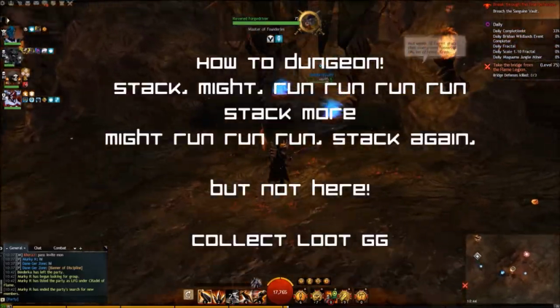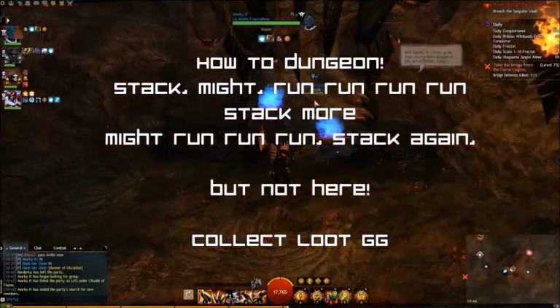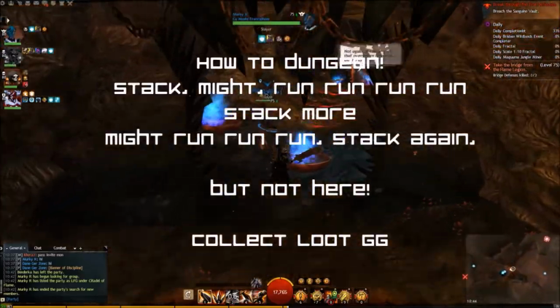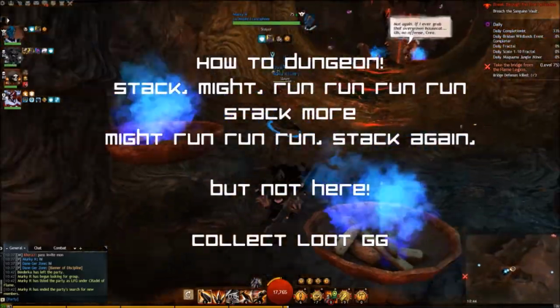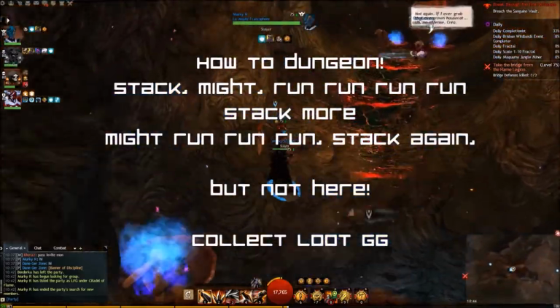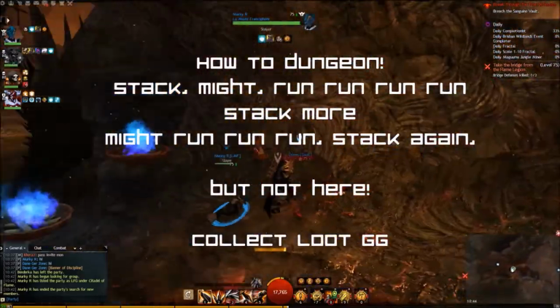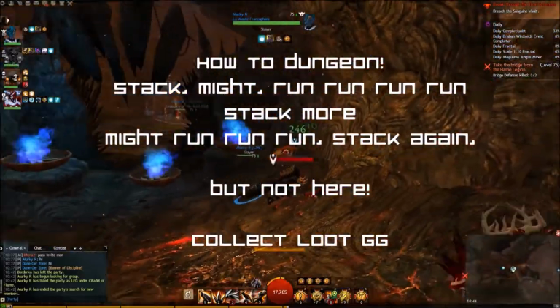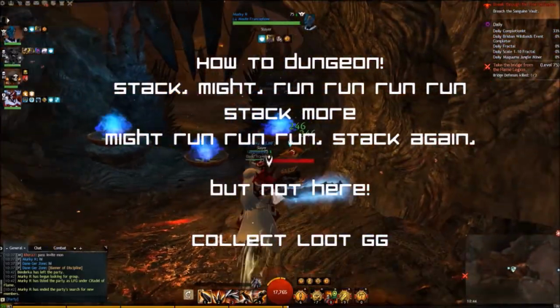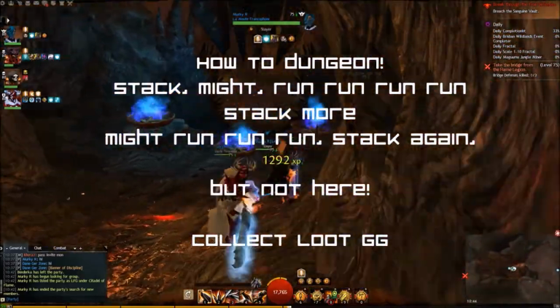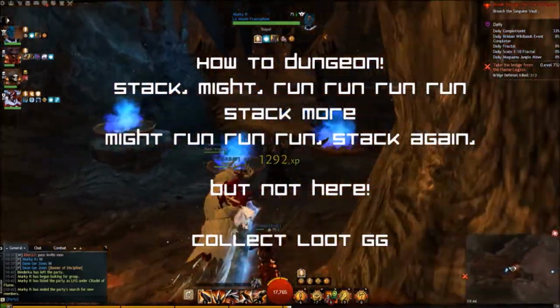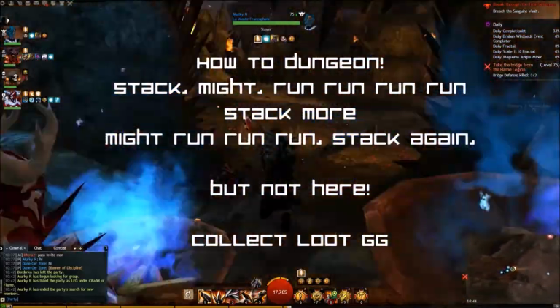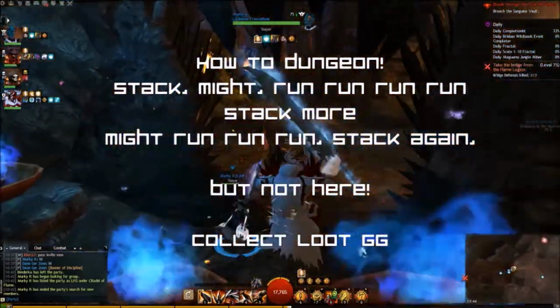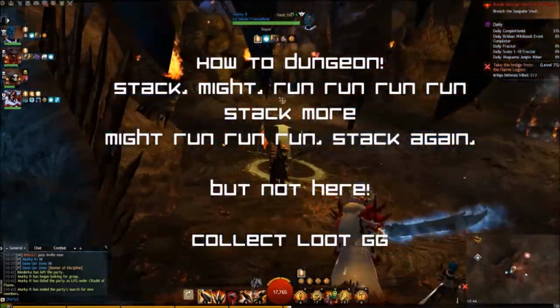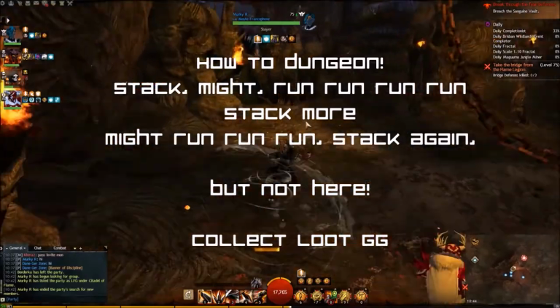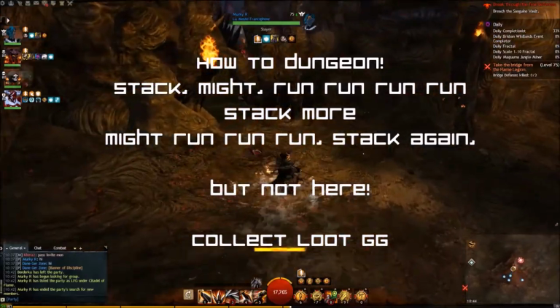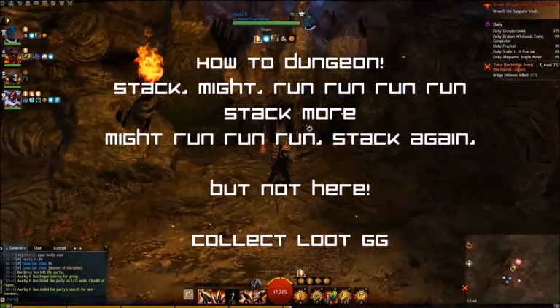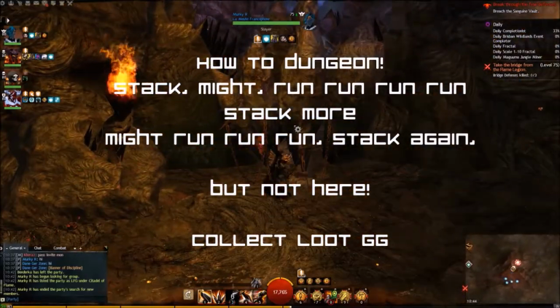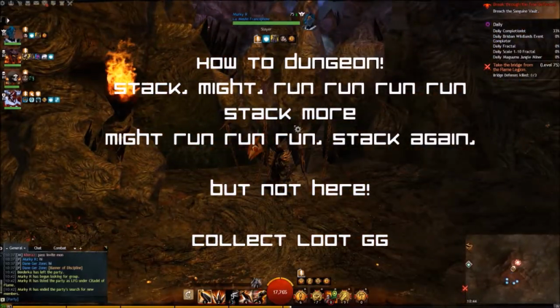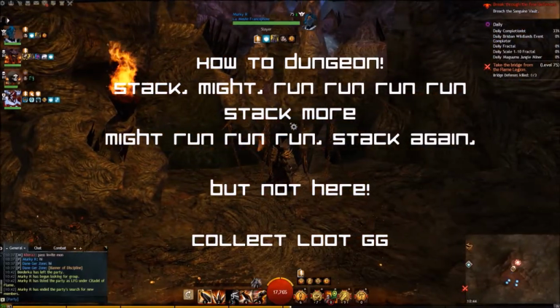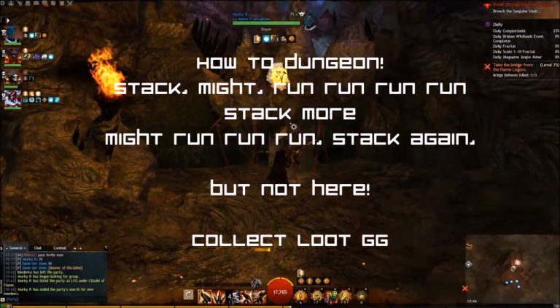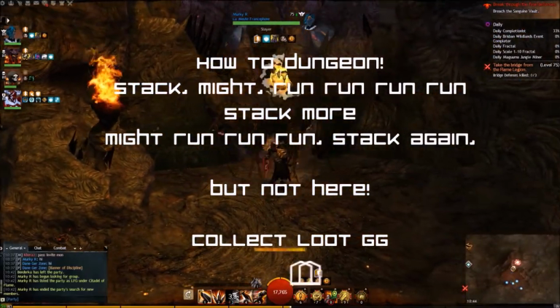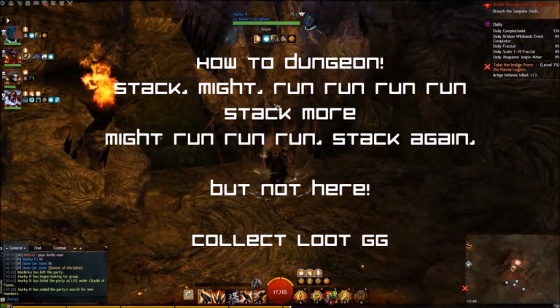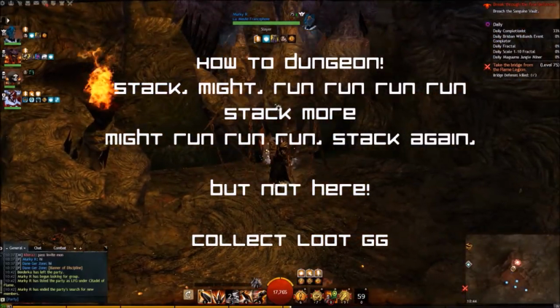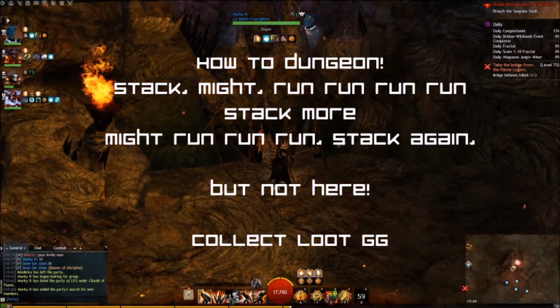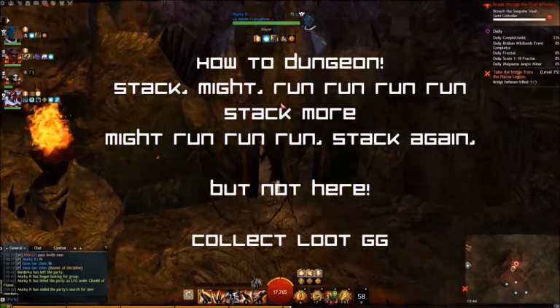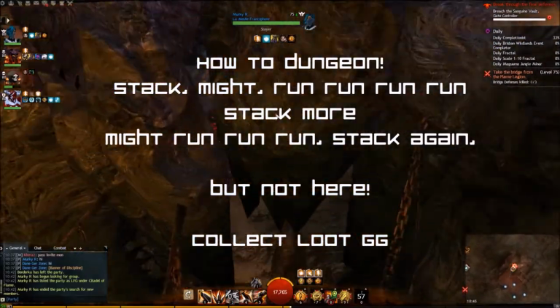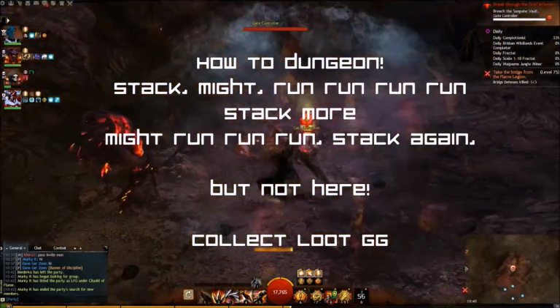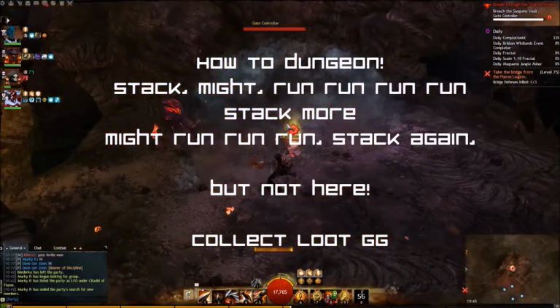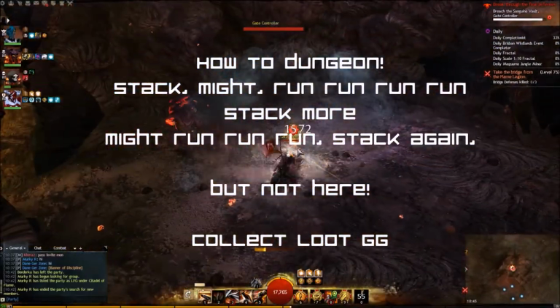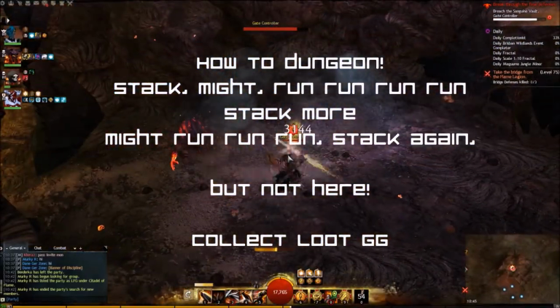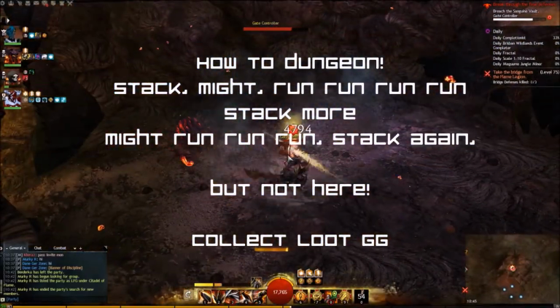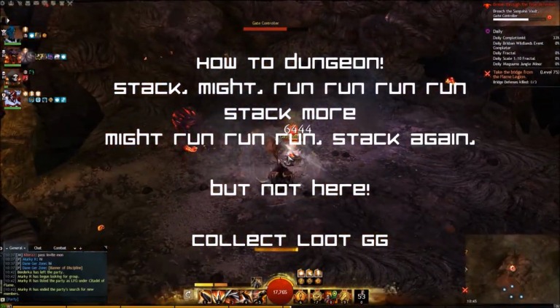How to Dungeon: Stack. Might. Run, run, run, run, run, run. Stack. More Might. Run, run, run. Stack again but not here. Collect loot. GG.